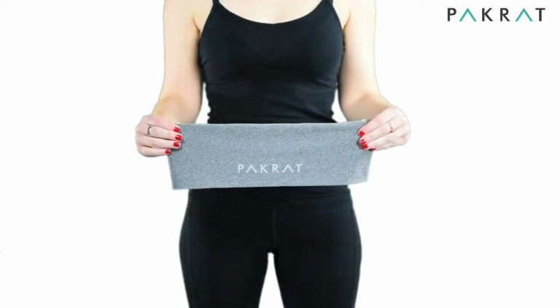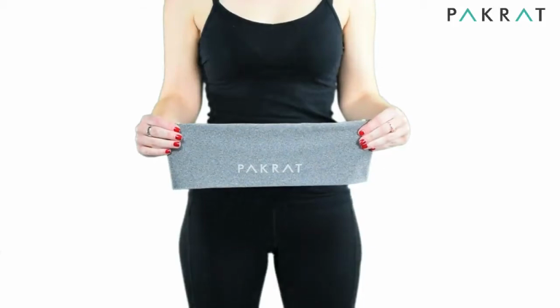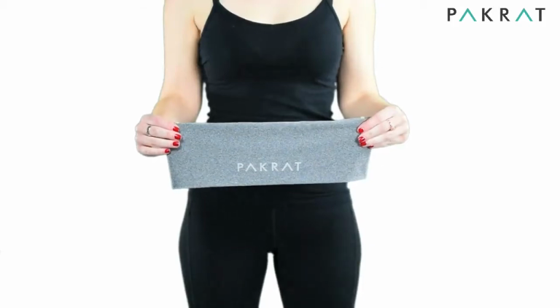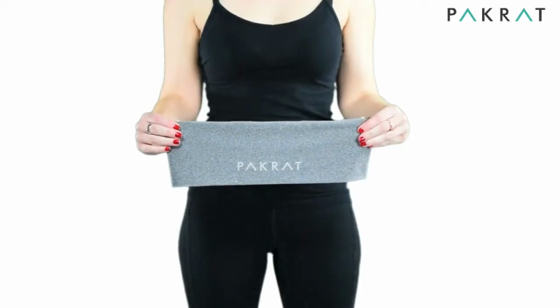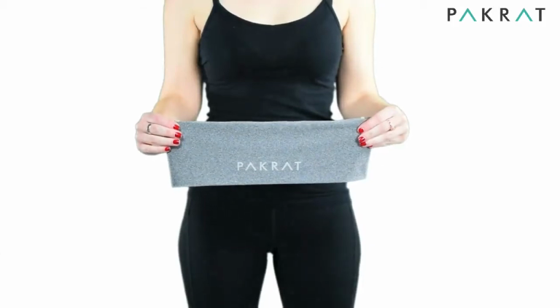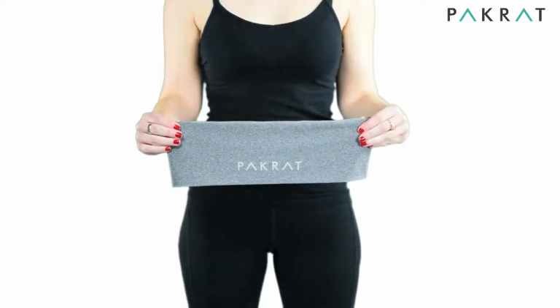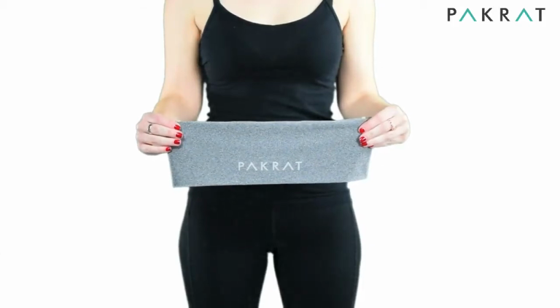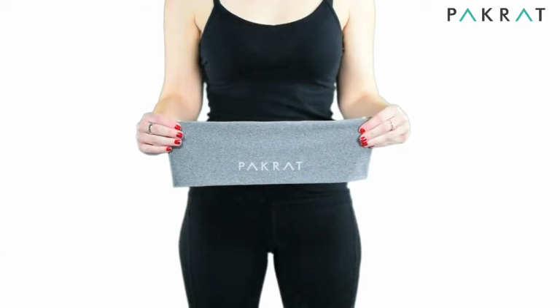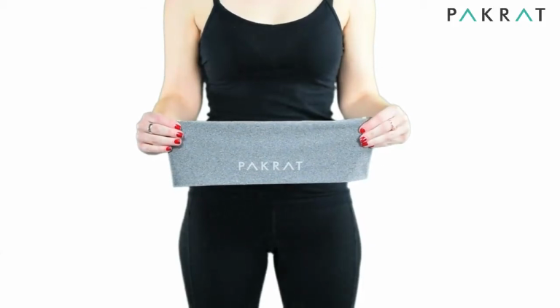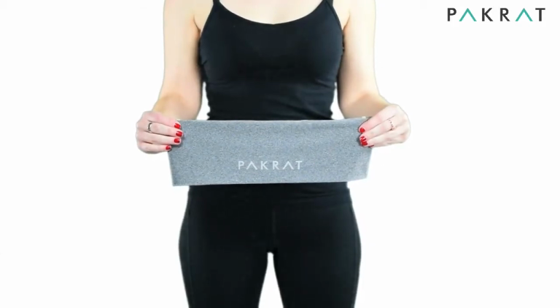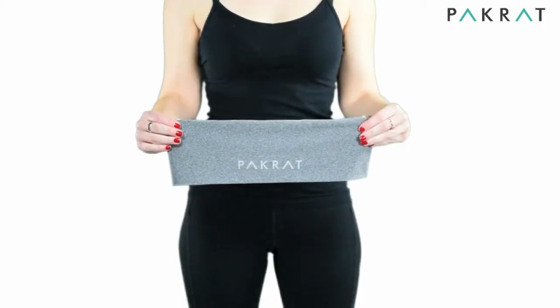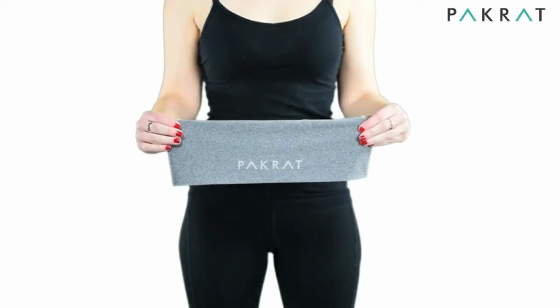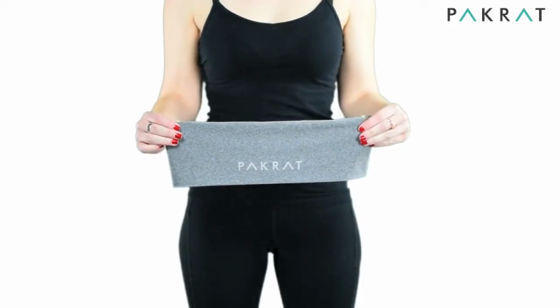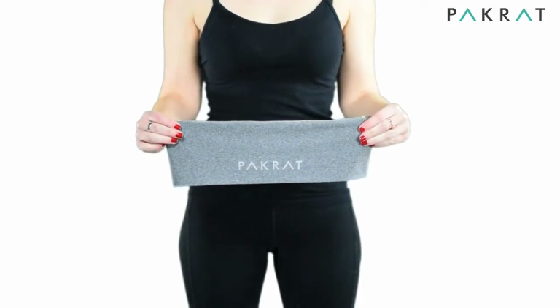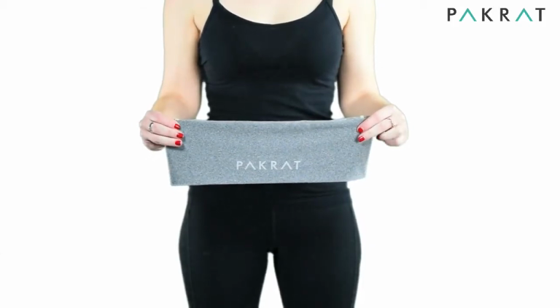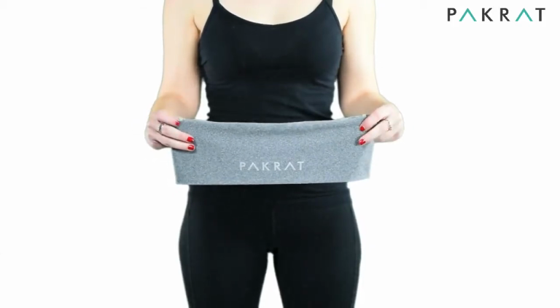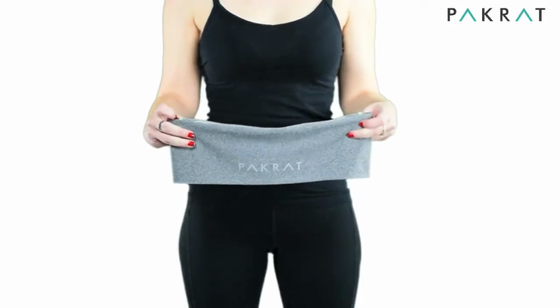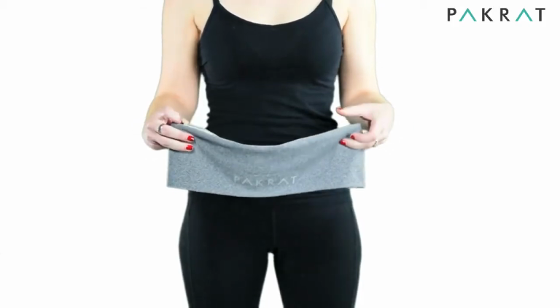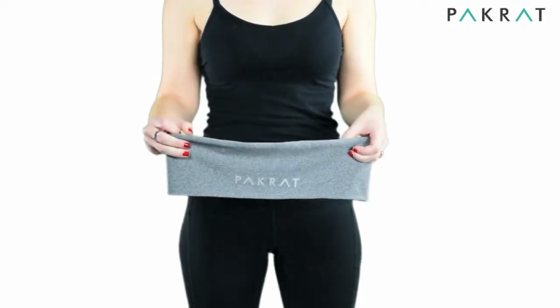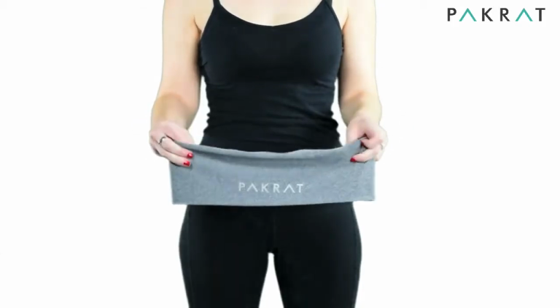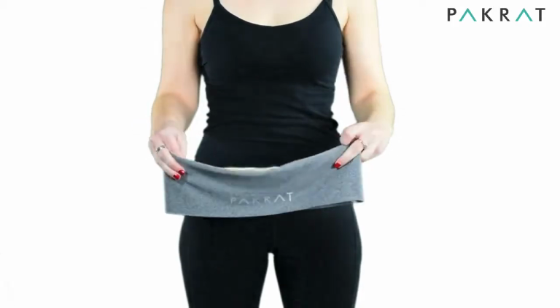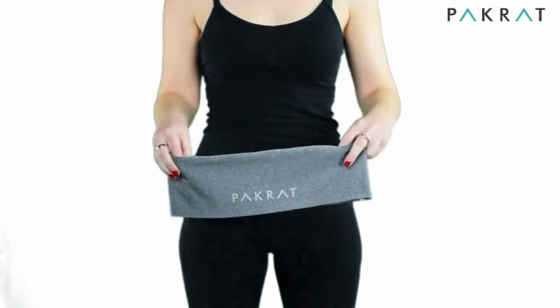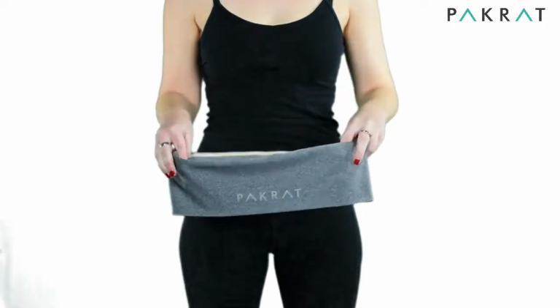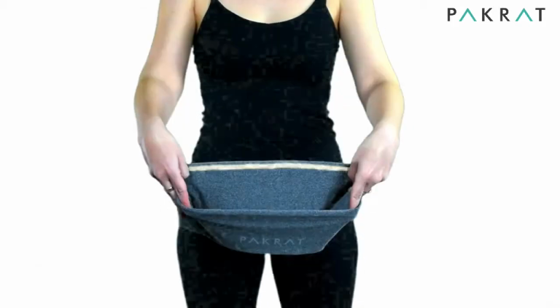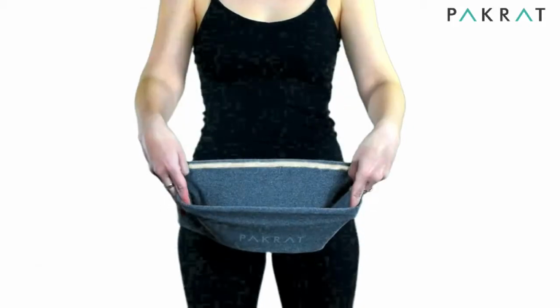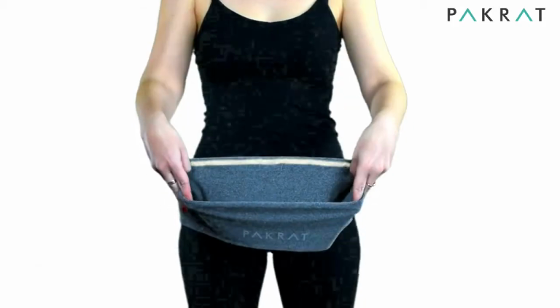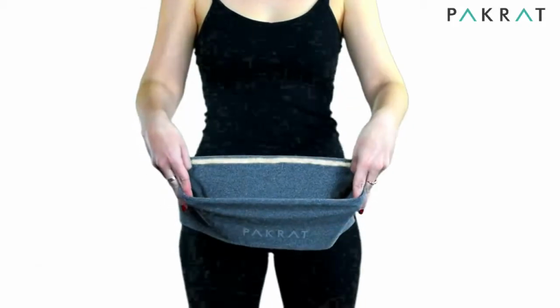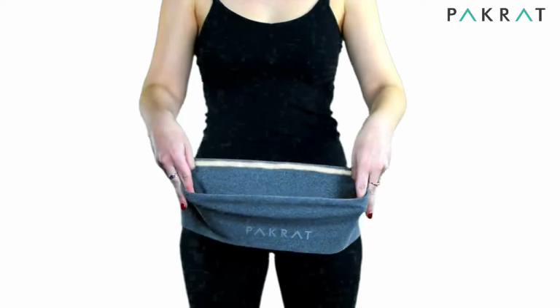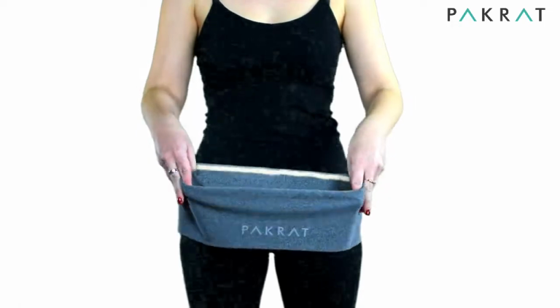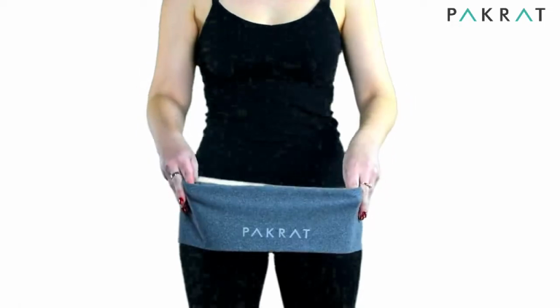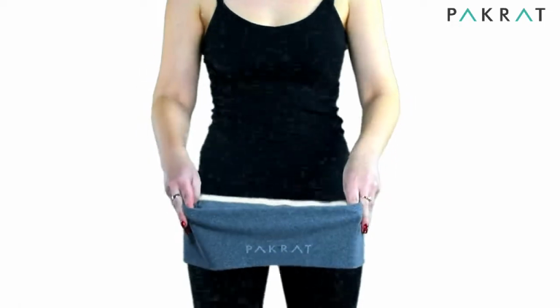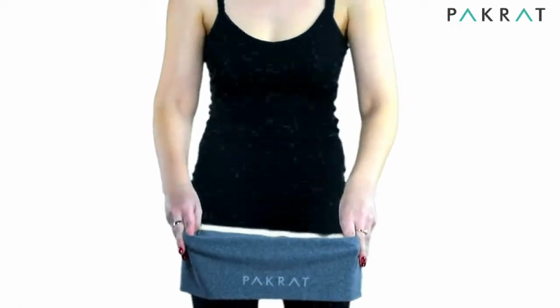You'll receive your Packrat packaged like this. First, step into your Packrat logo side front.